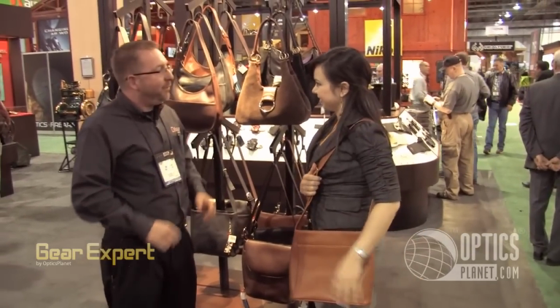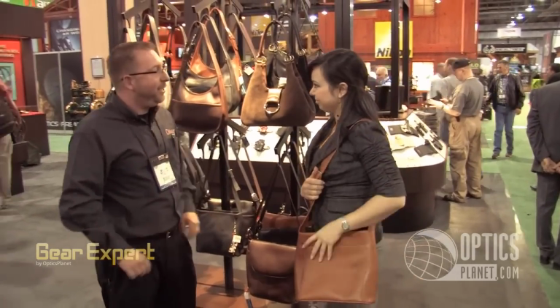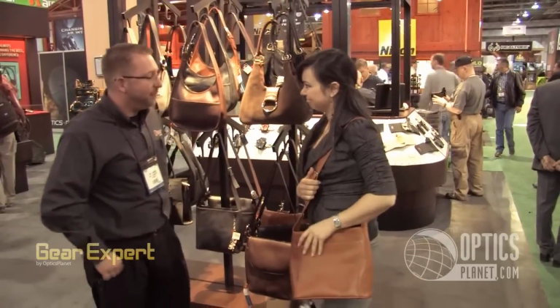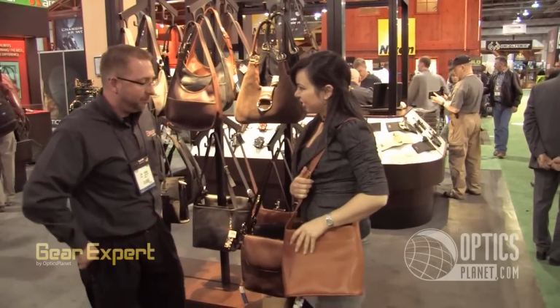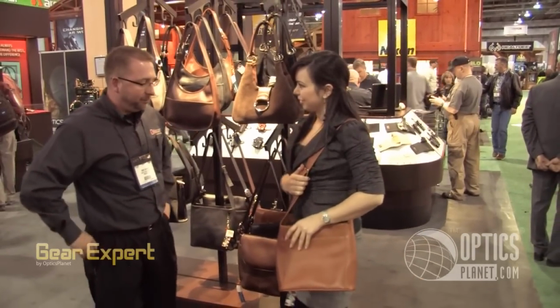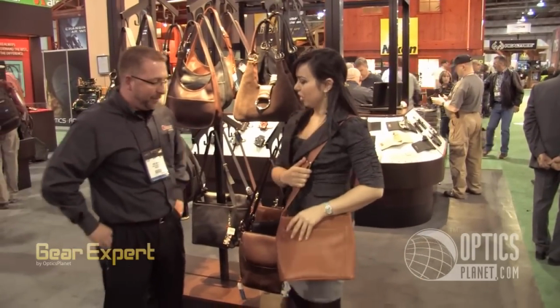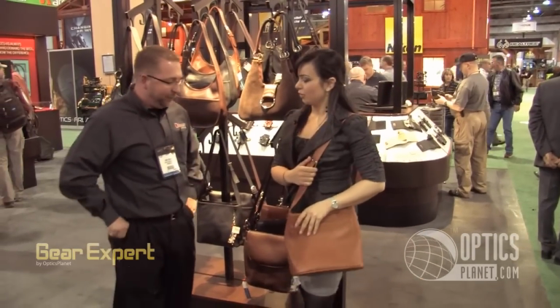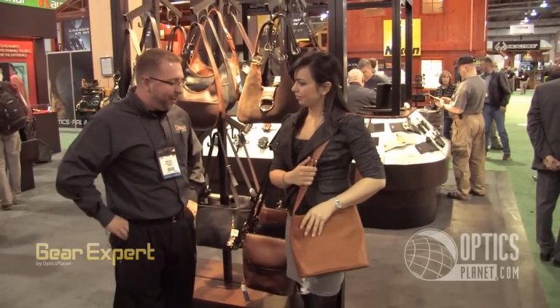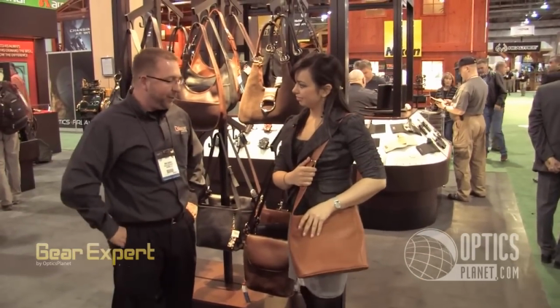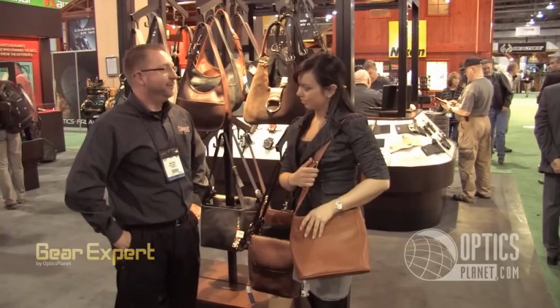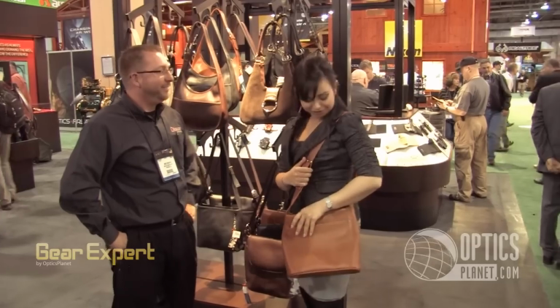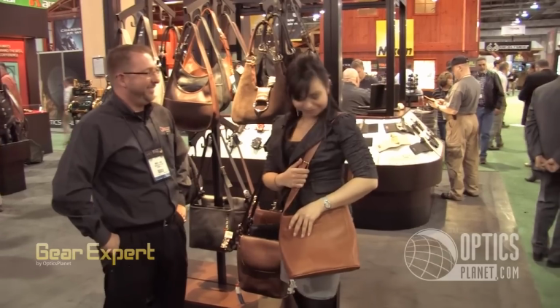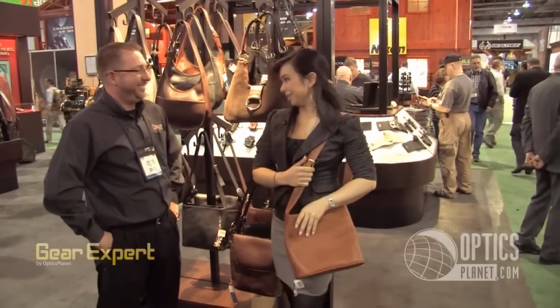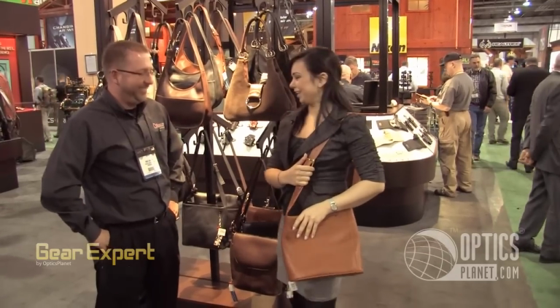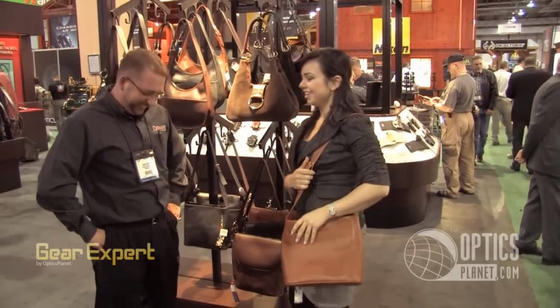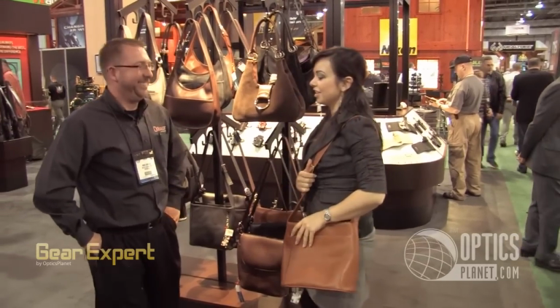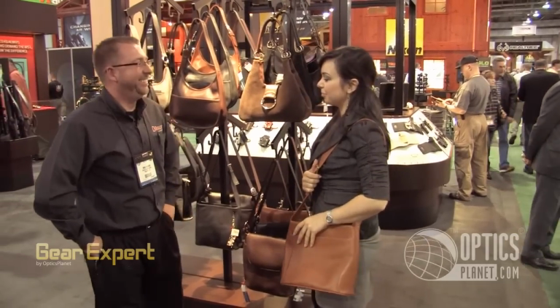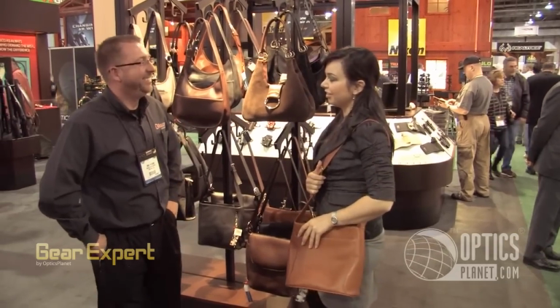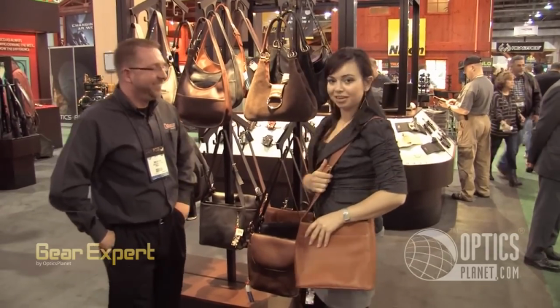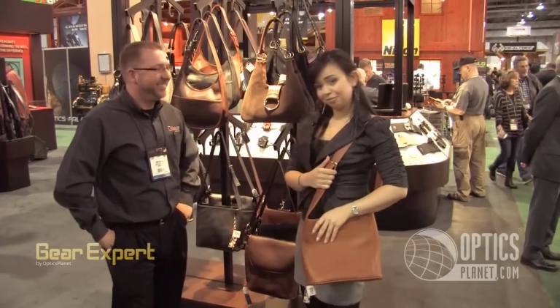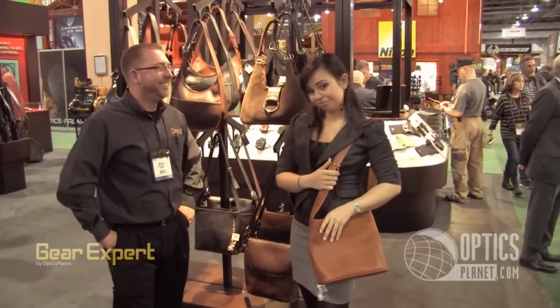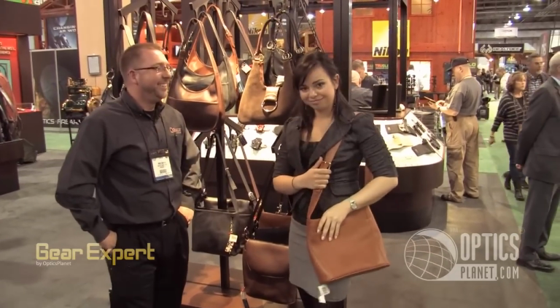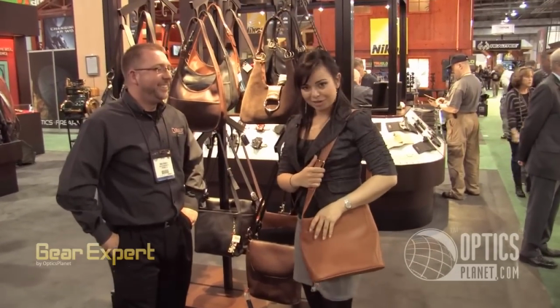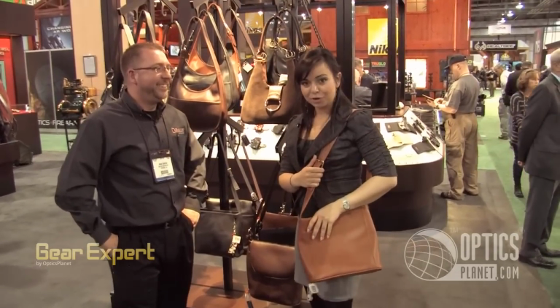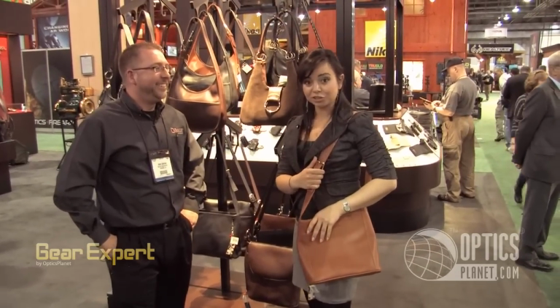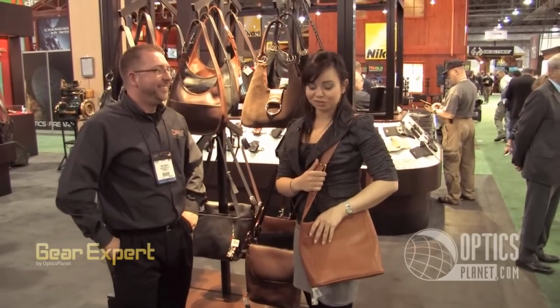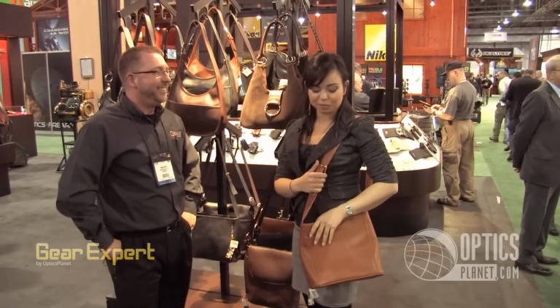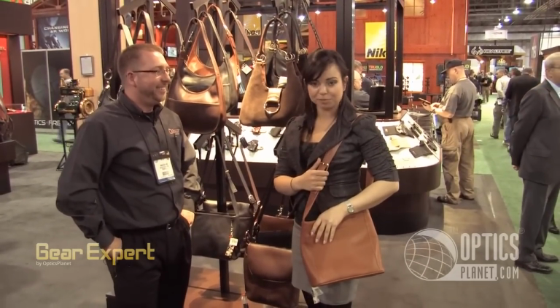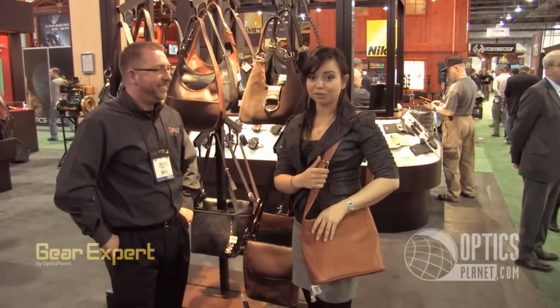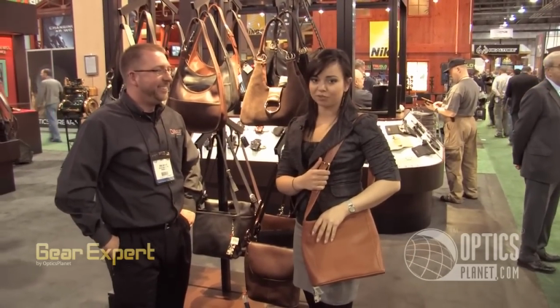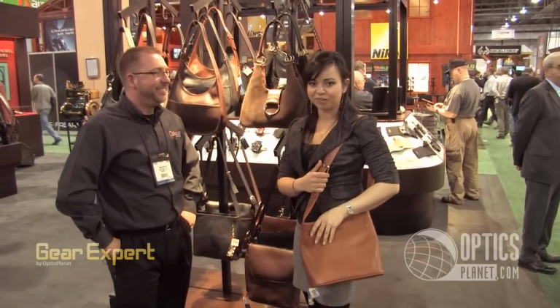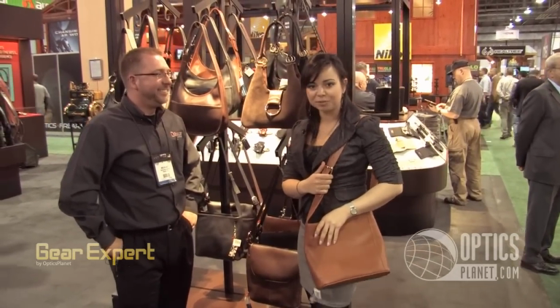Great. Thank you. It looks great on you. Thanks a lot. Thanks, Mike. And get yours at OpticsPlanet — we have them available.